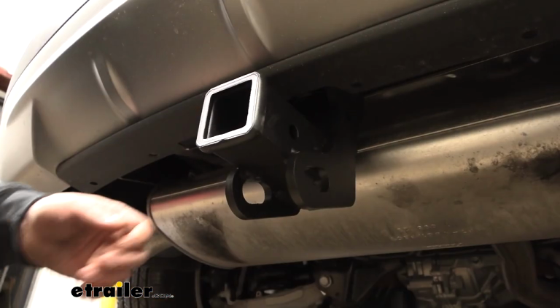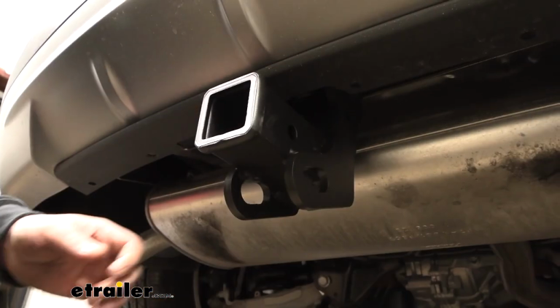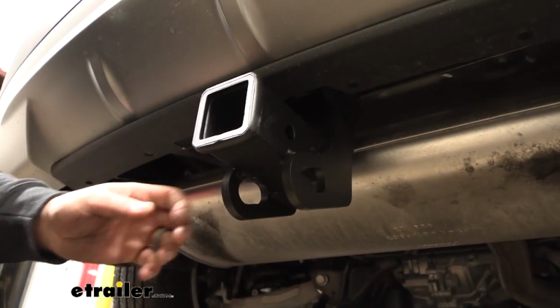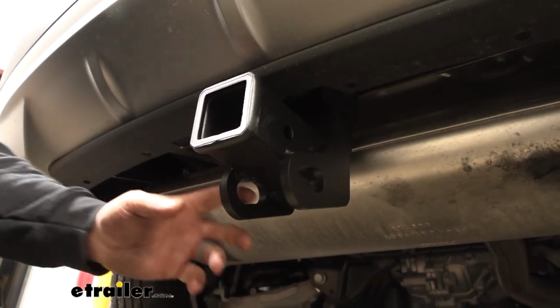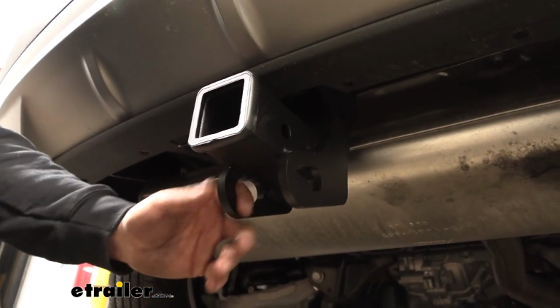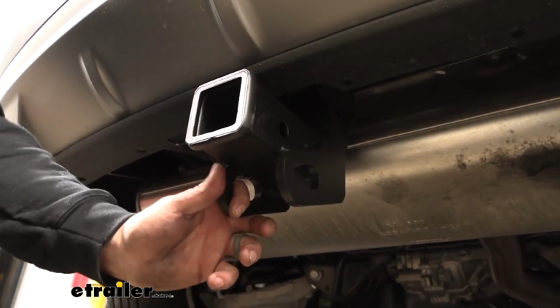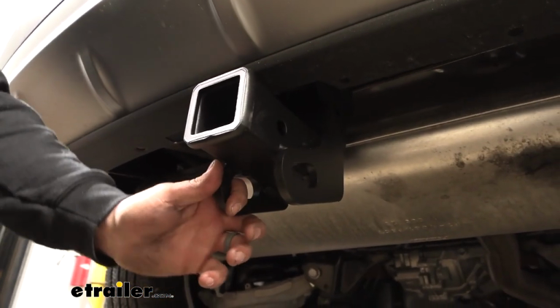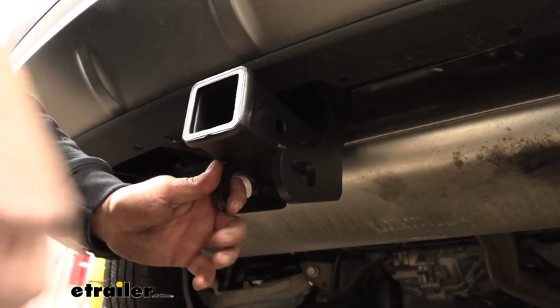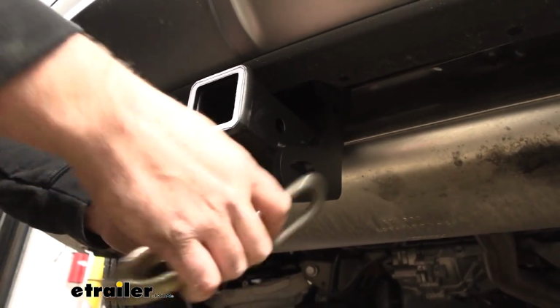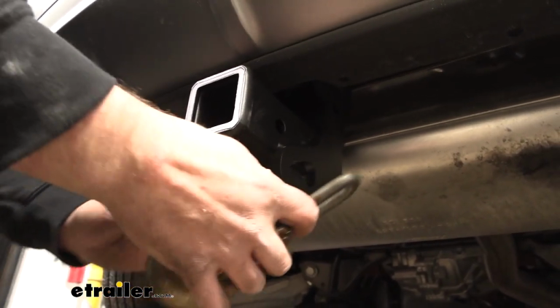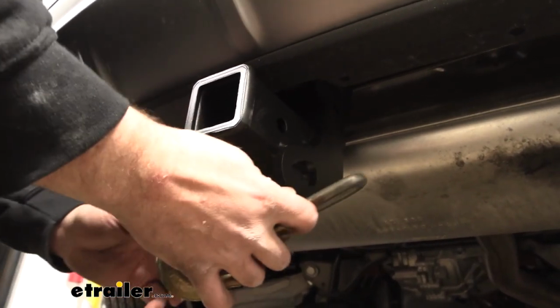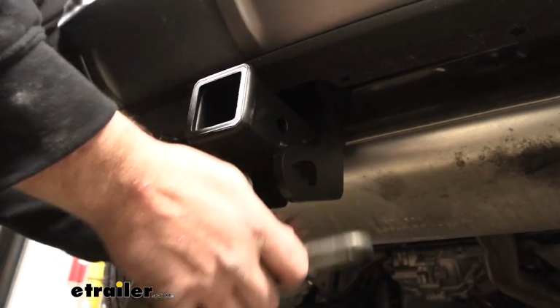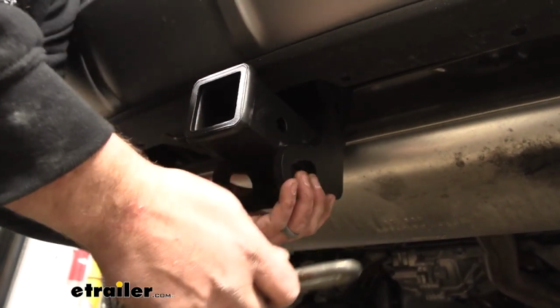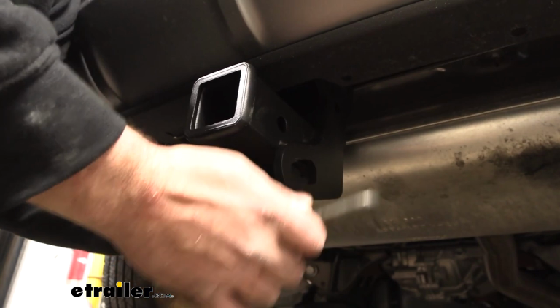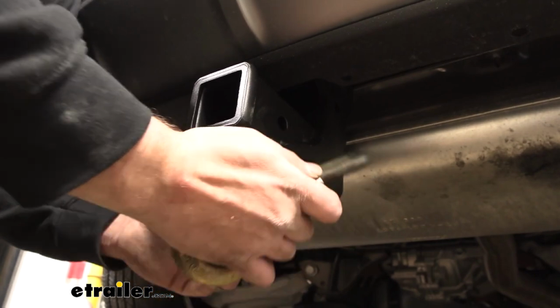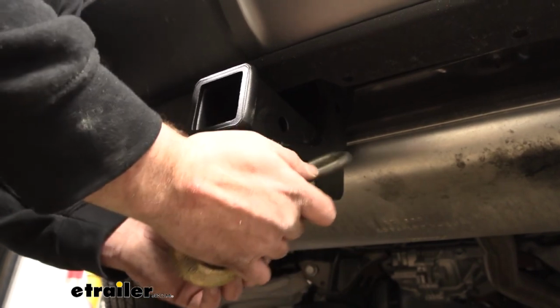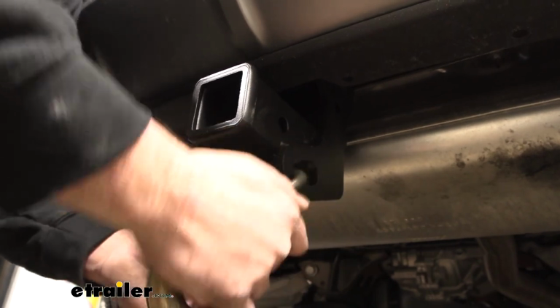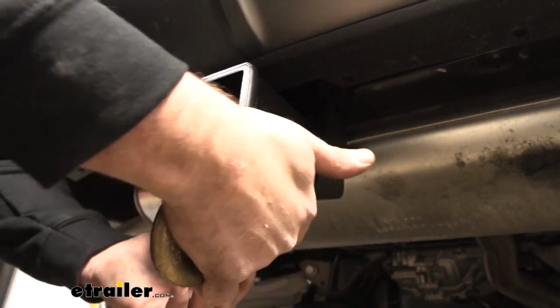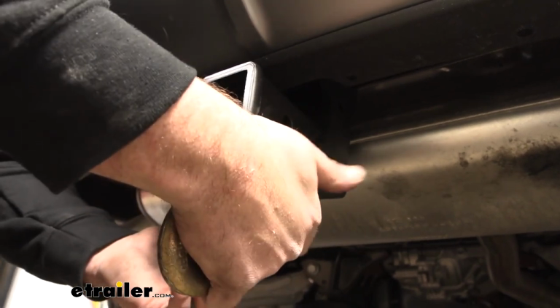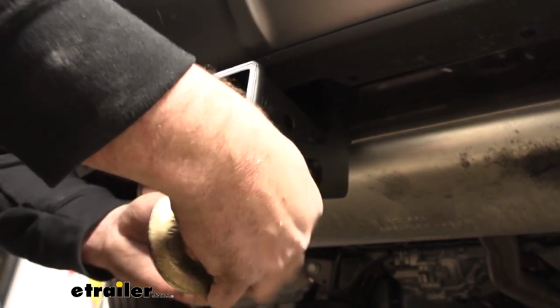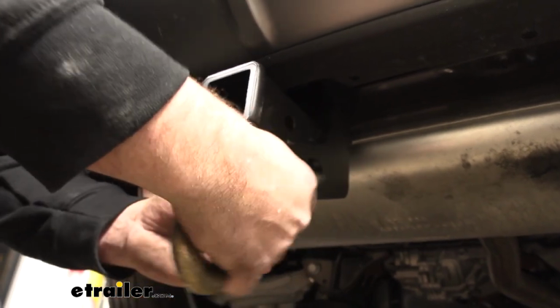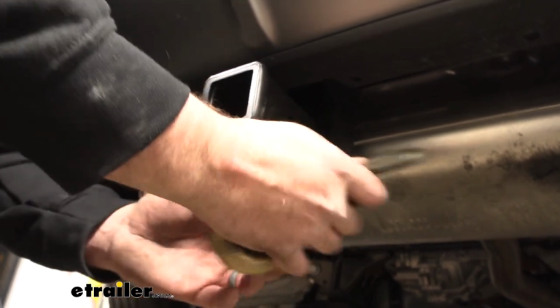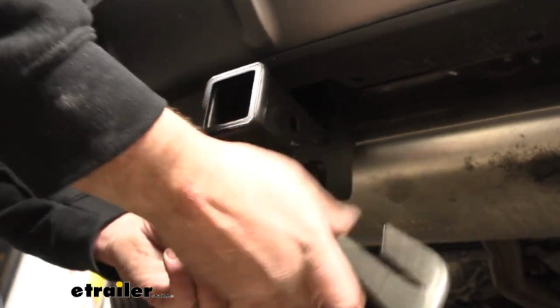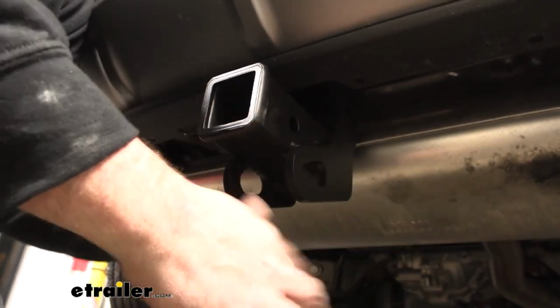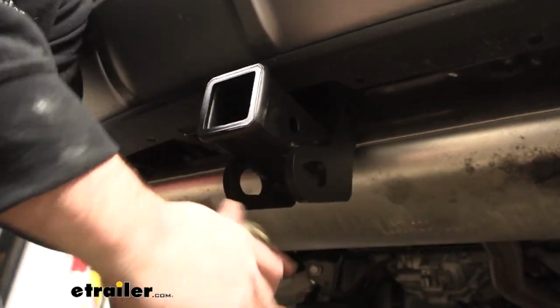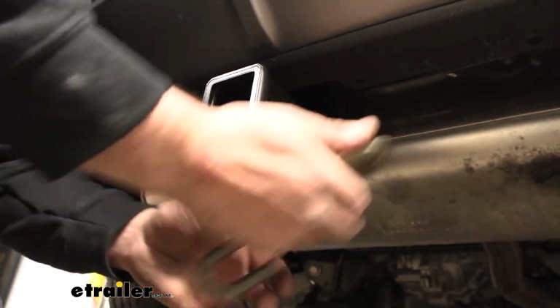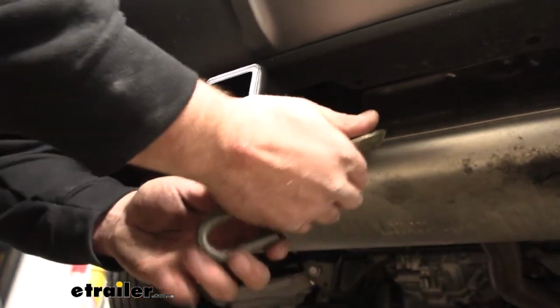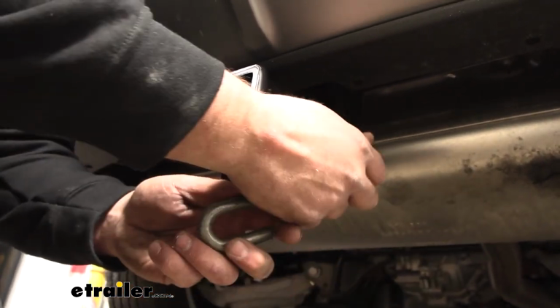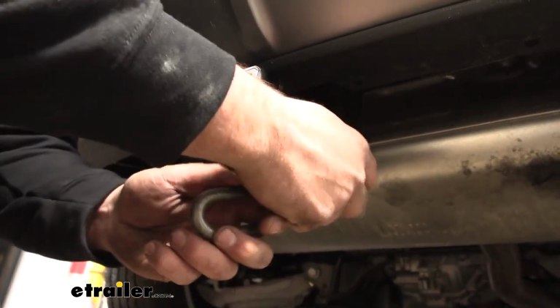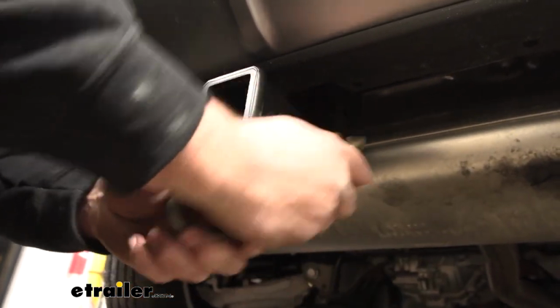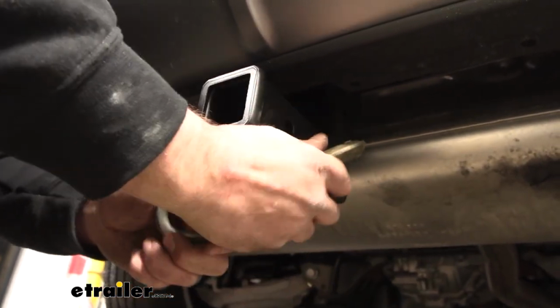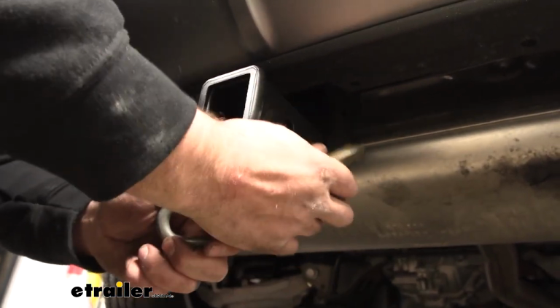When towing a trailer you're going to want to hook up your safety chains, and the loops here are nice and easy to get to with a standard S-hook or even a larger clevis style, which works pretty well here.